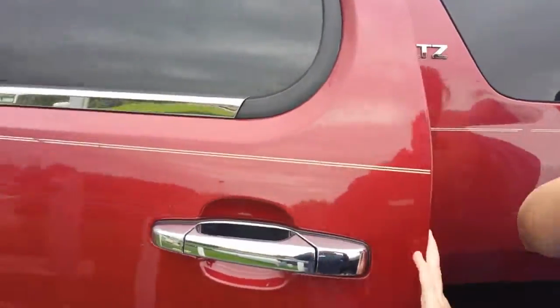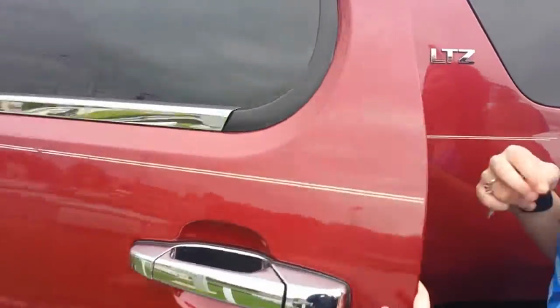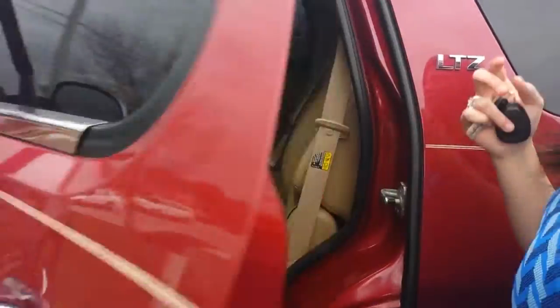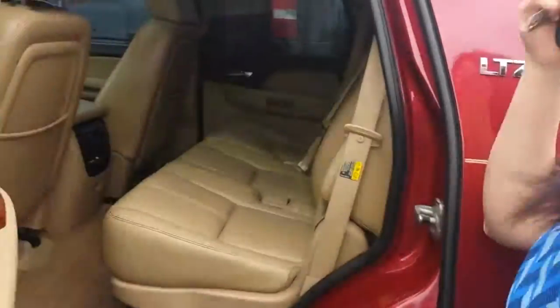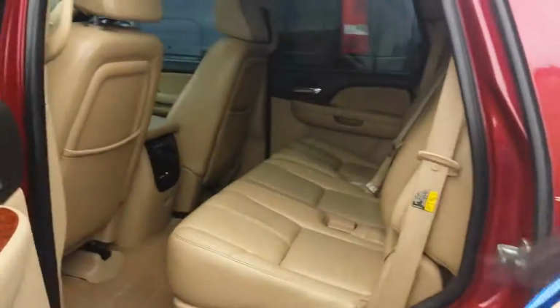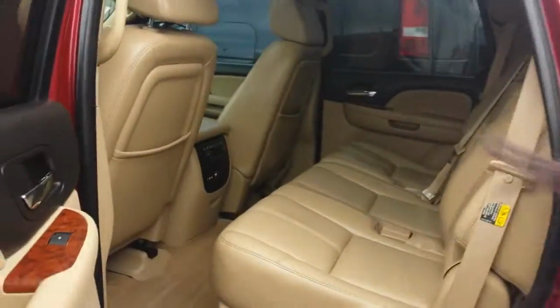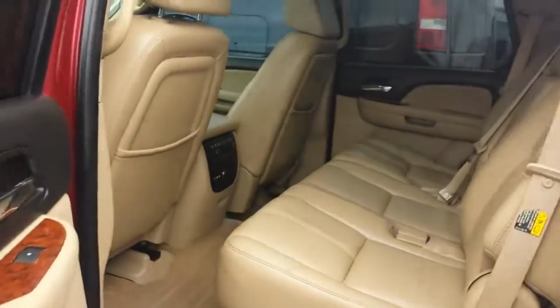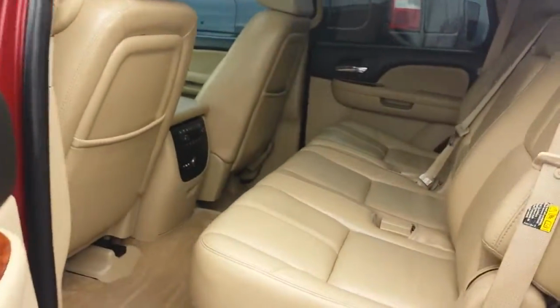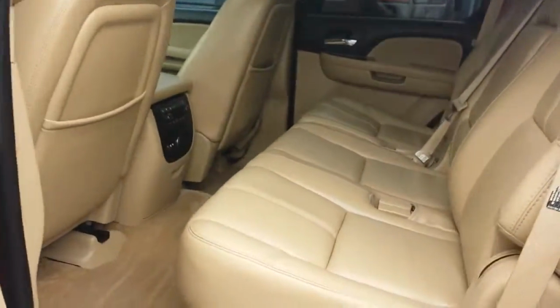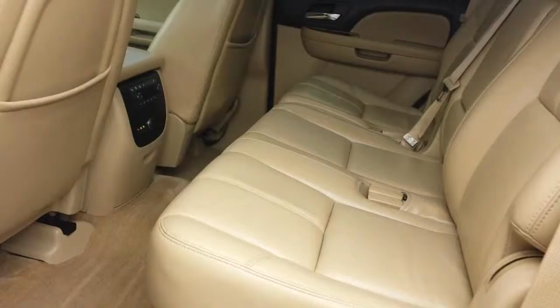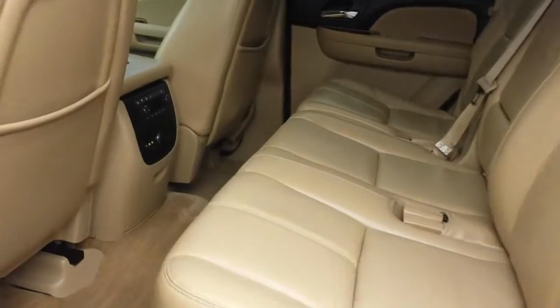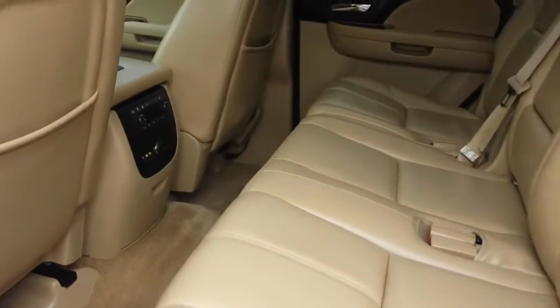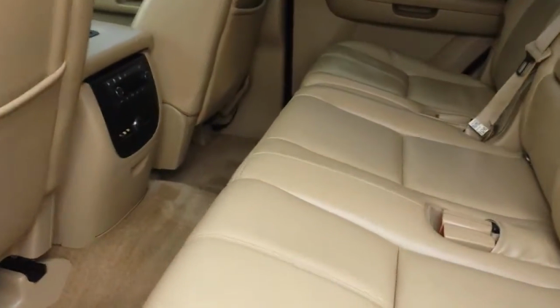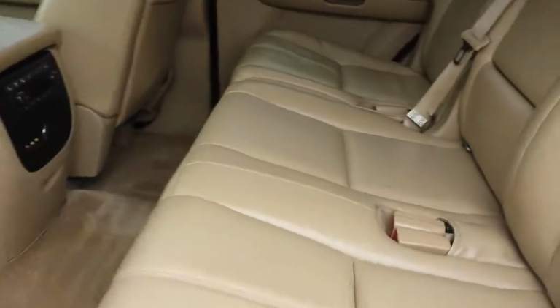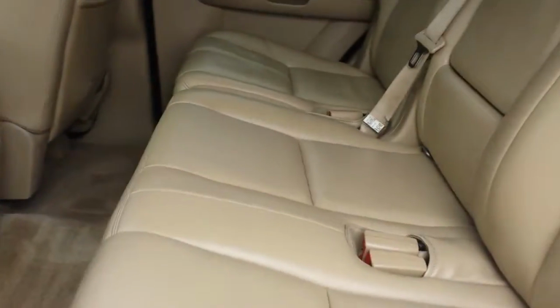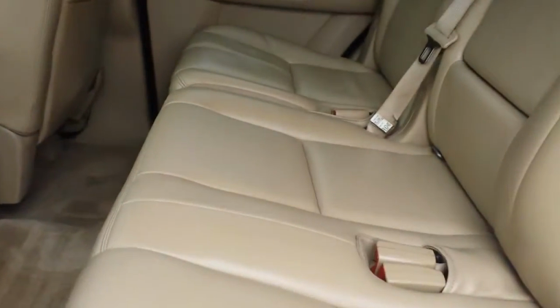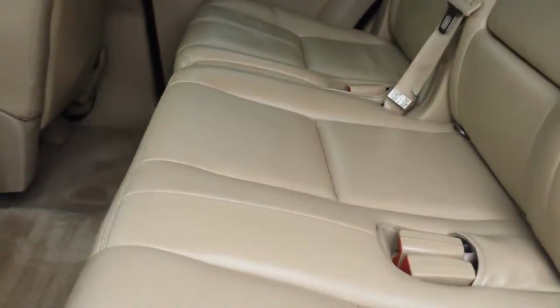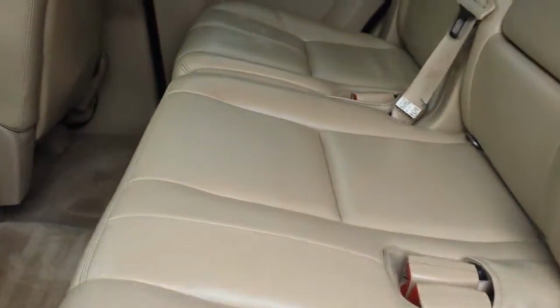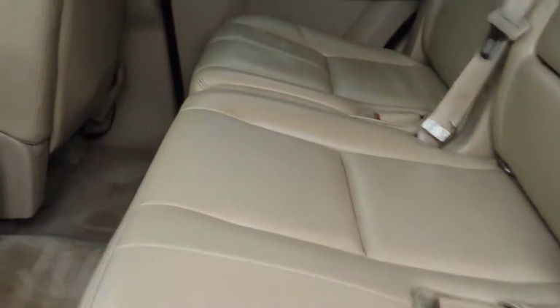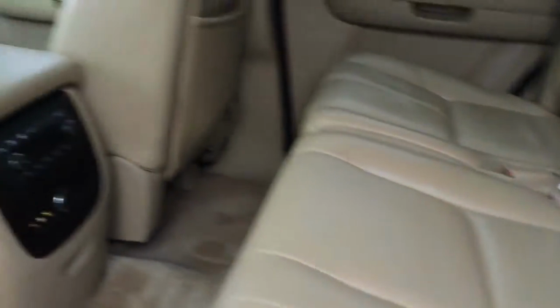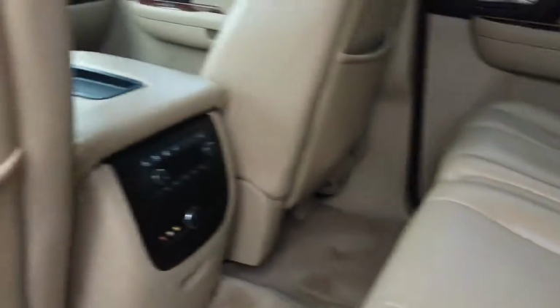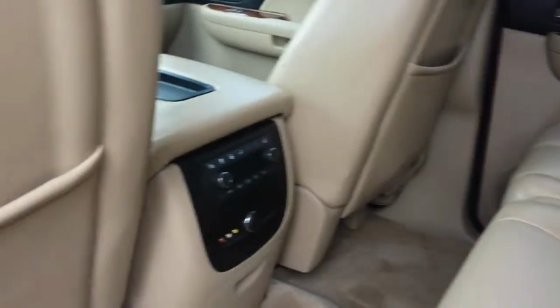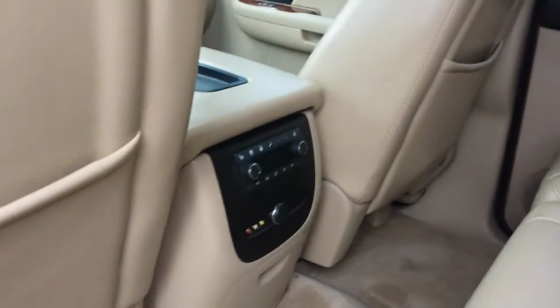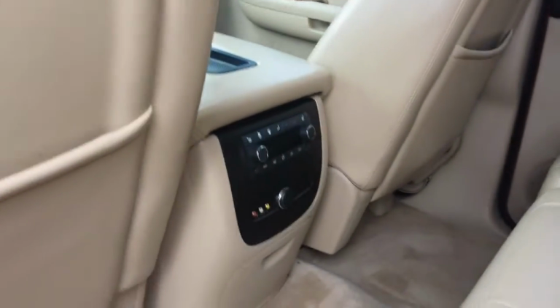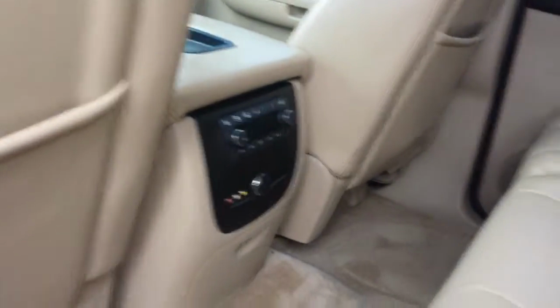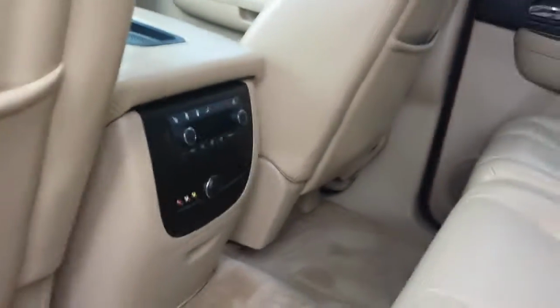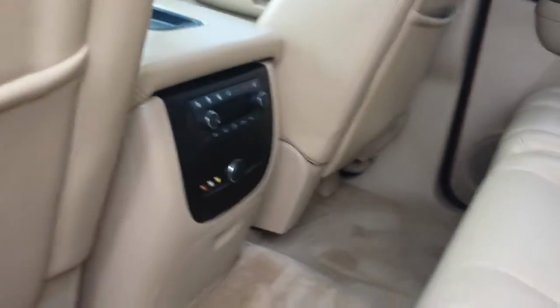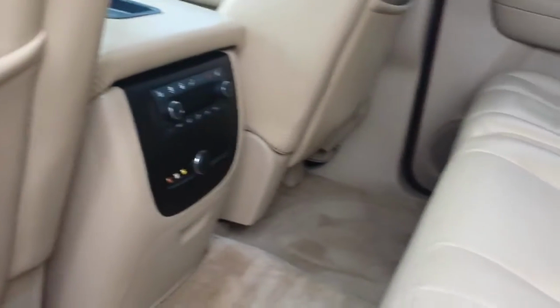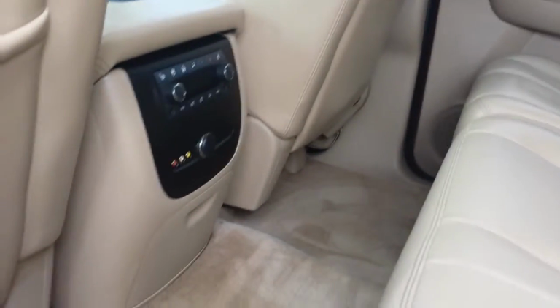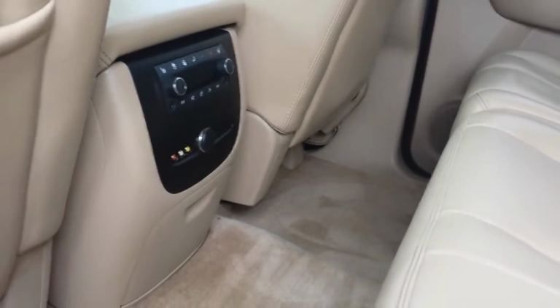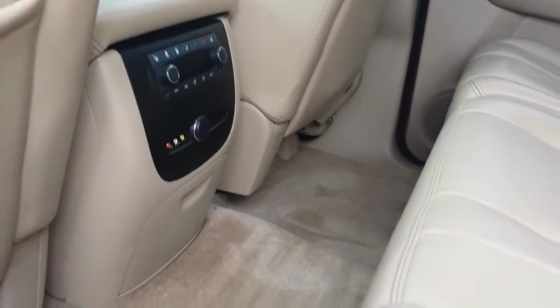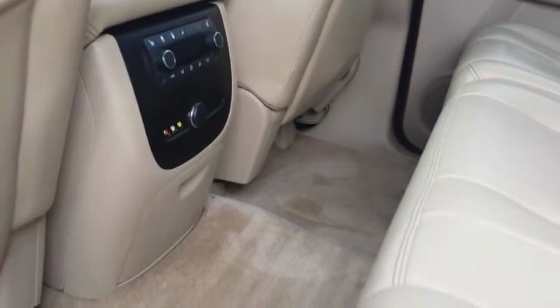On the inside, the middle has the bench seats — nice leather, tan color. It also does have the third row.